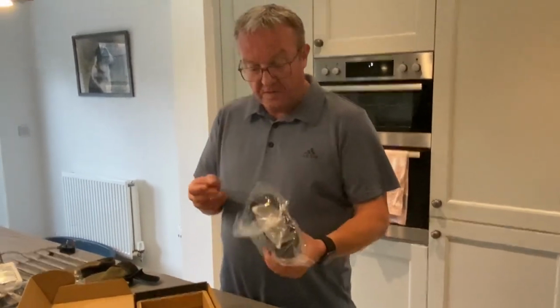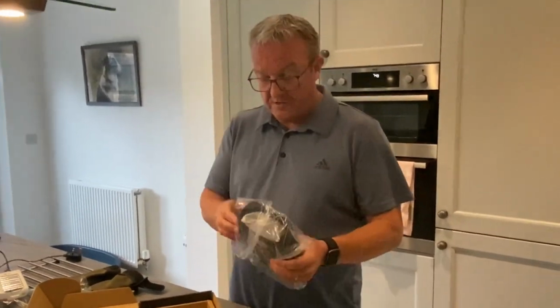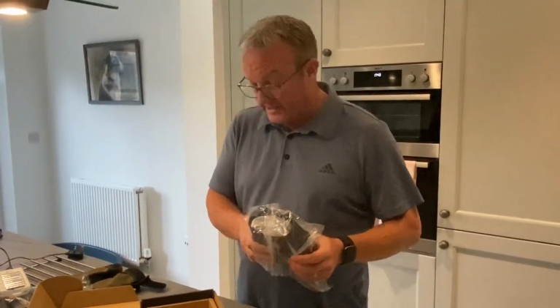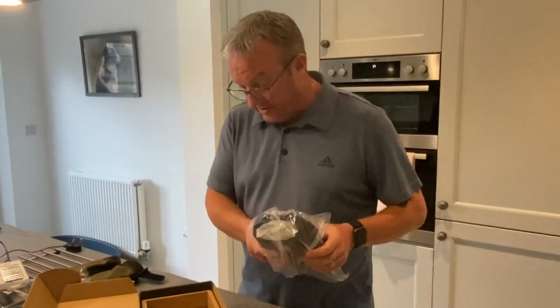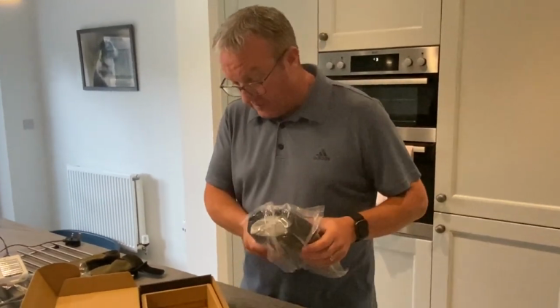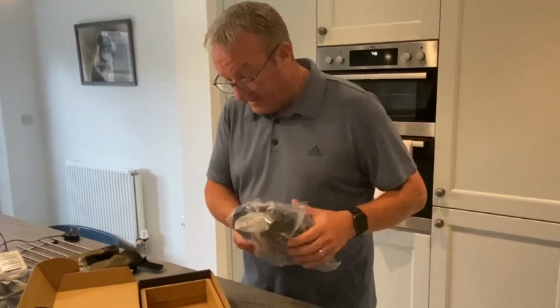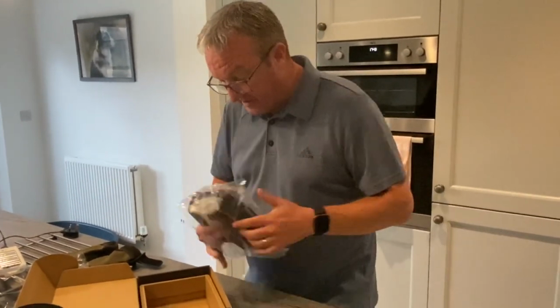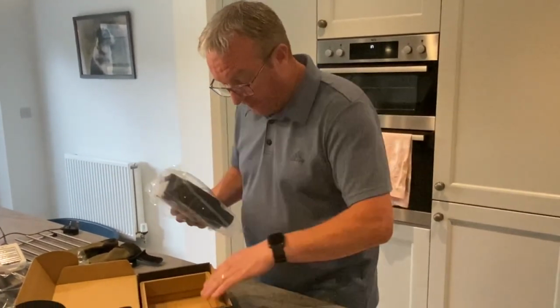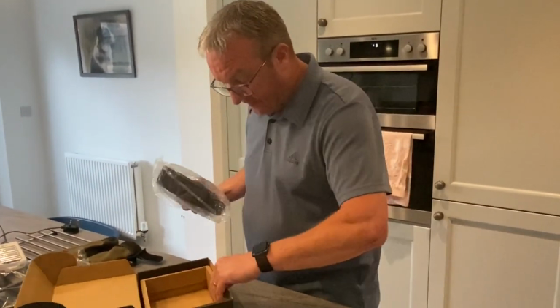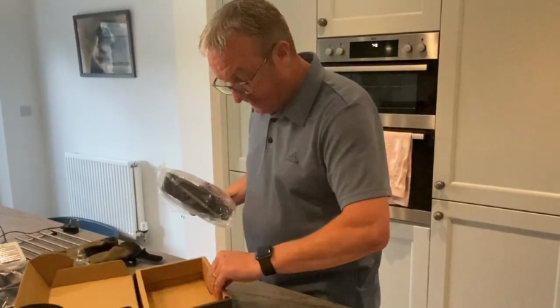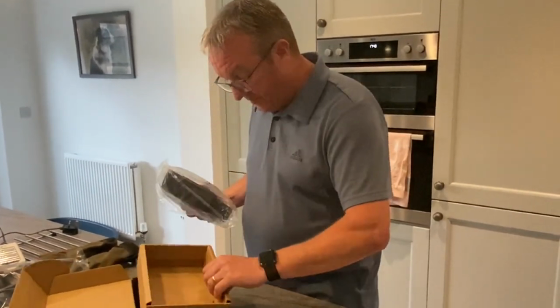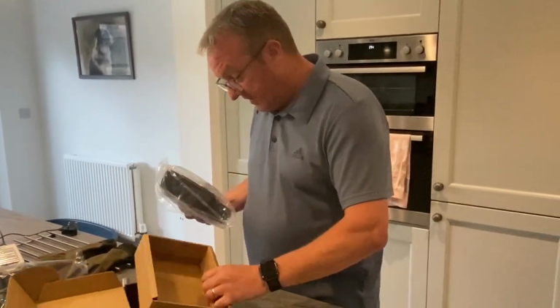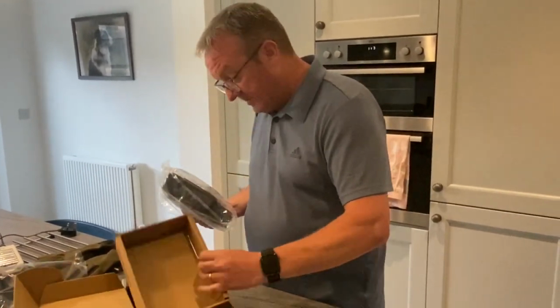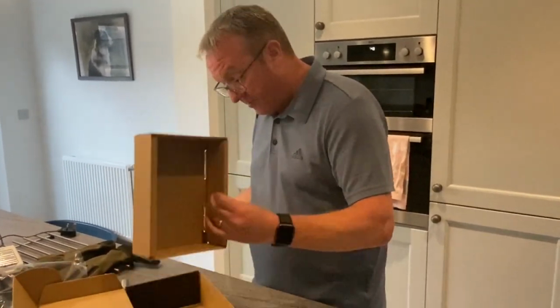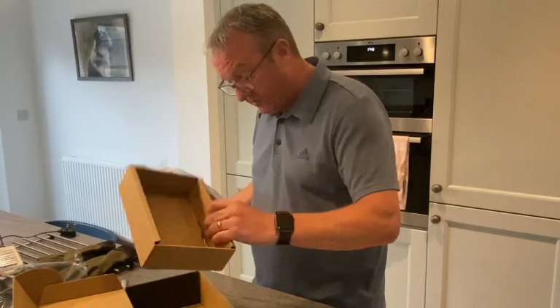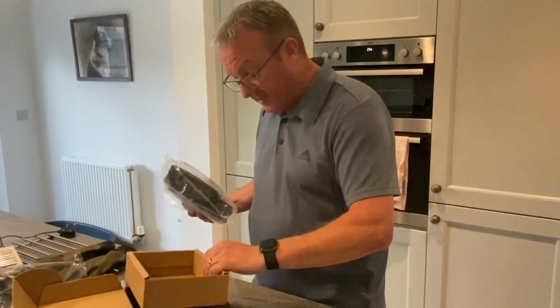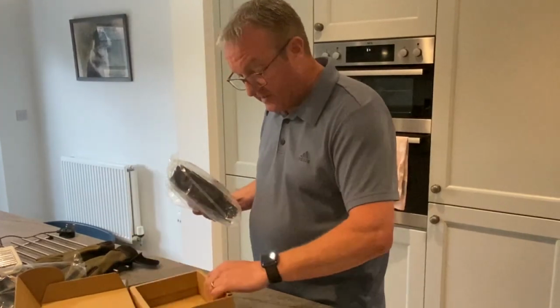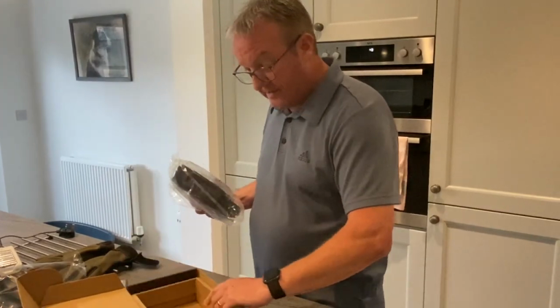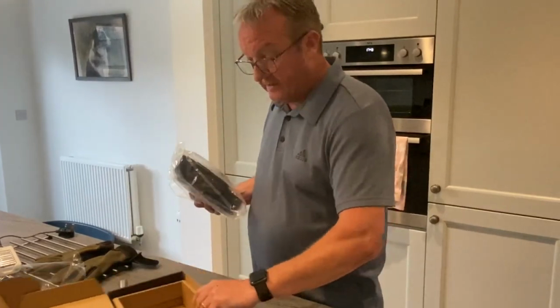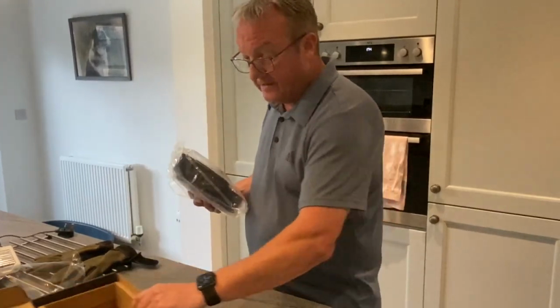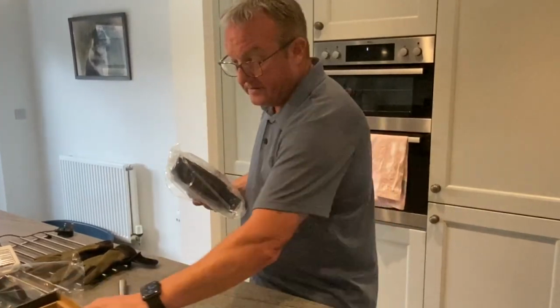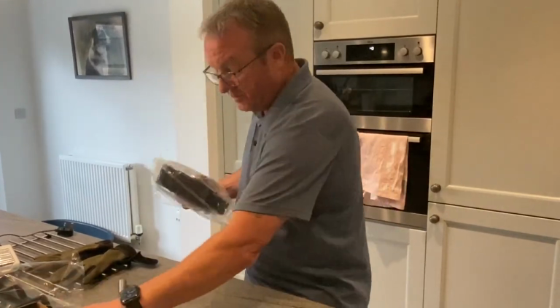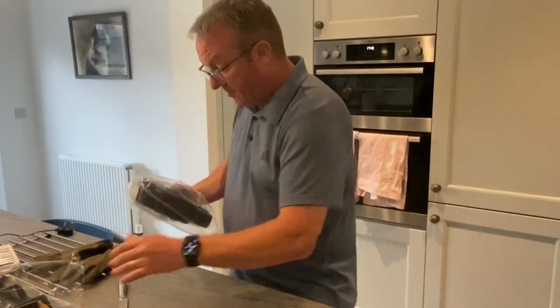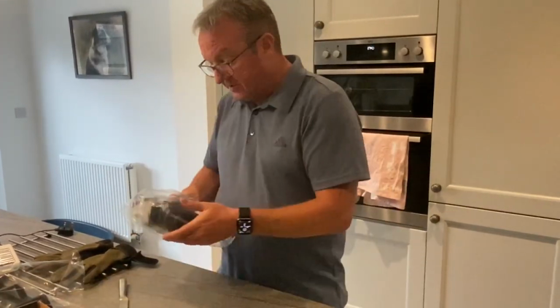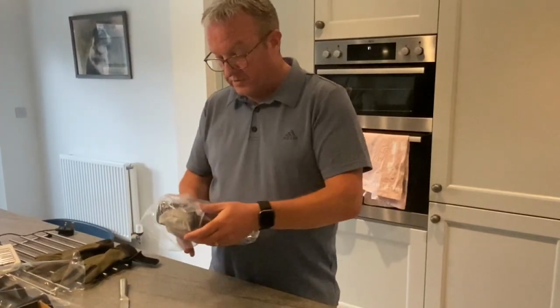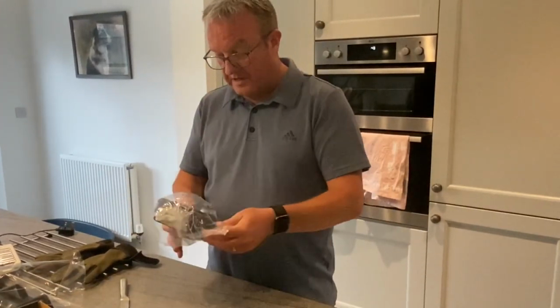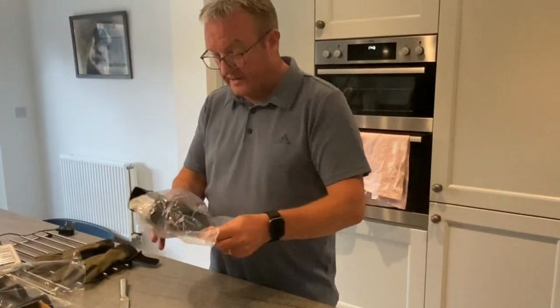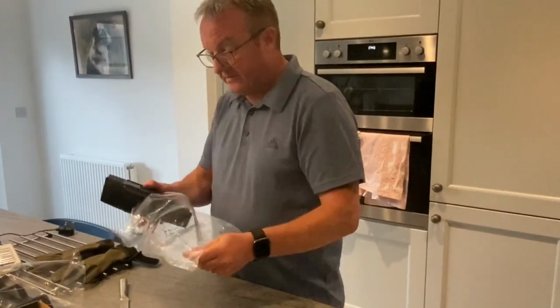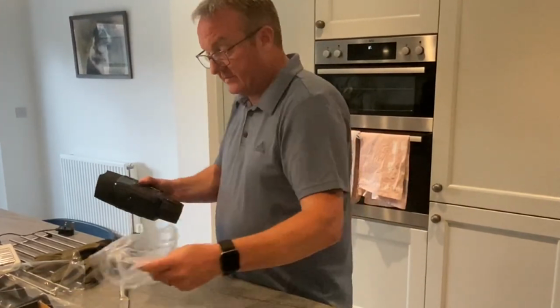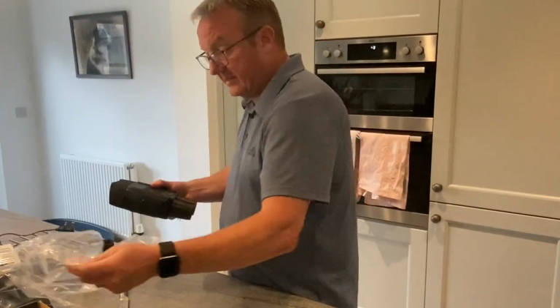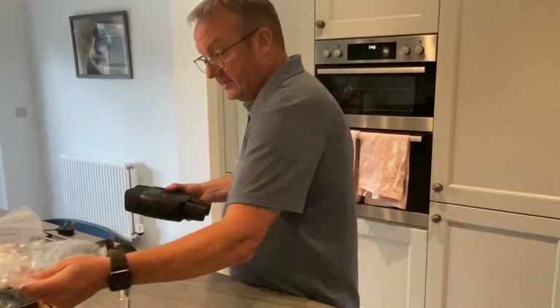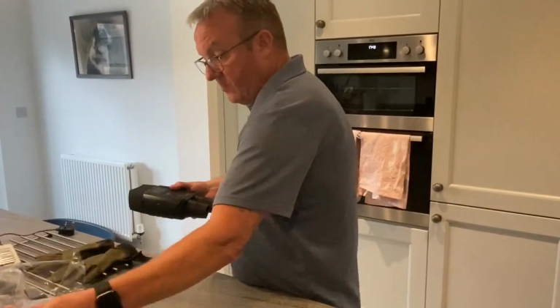Right, to the unit itself — there's nothing else in the box. I'll just pop that to one side and take these out.